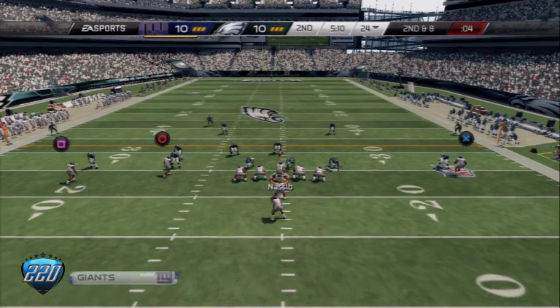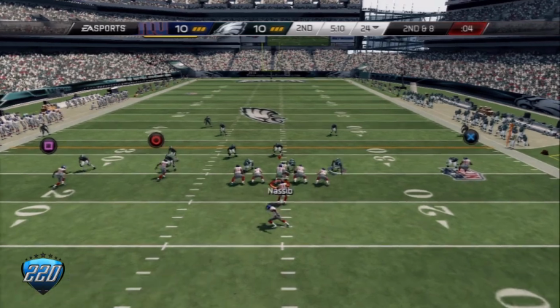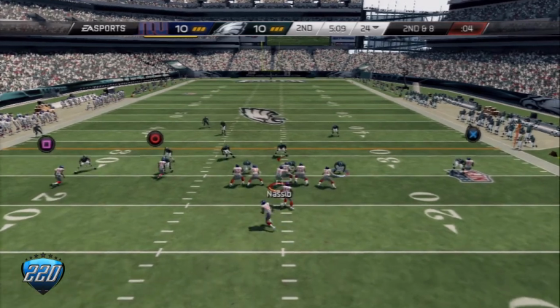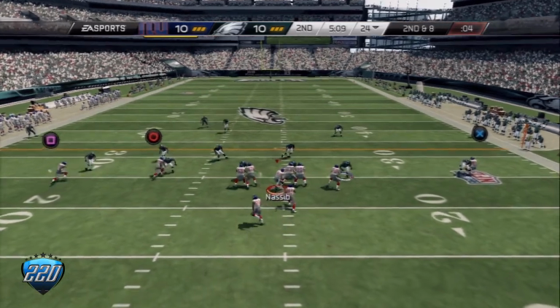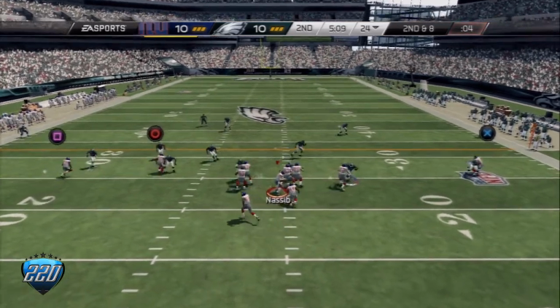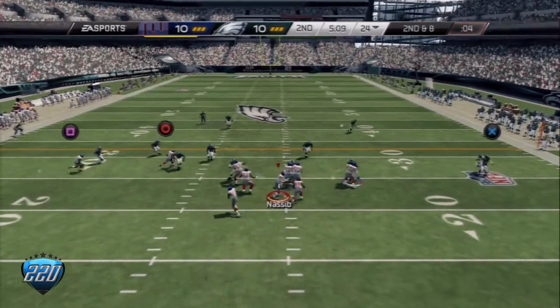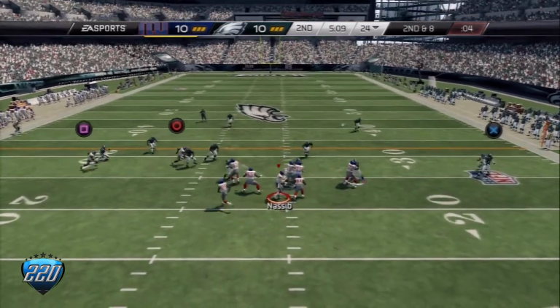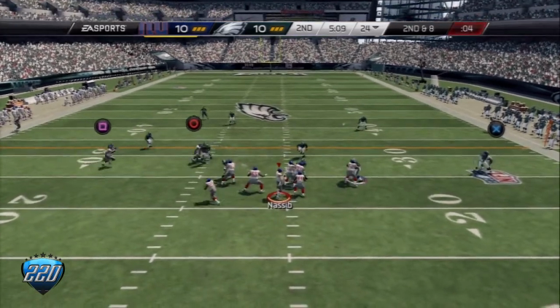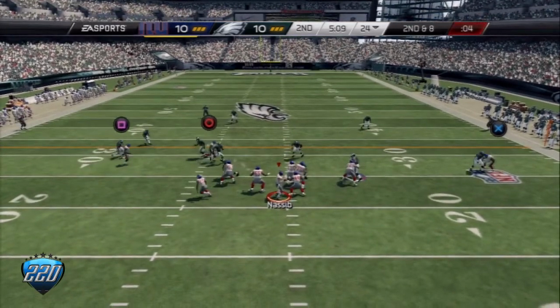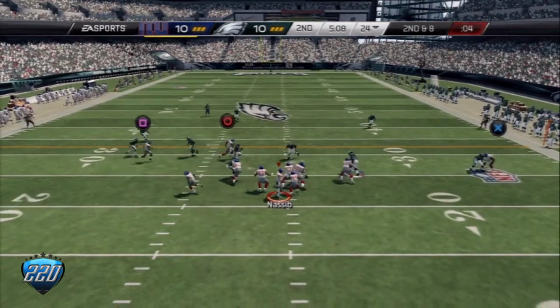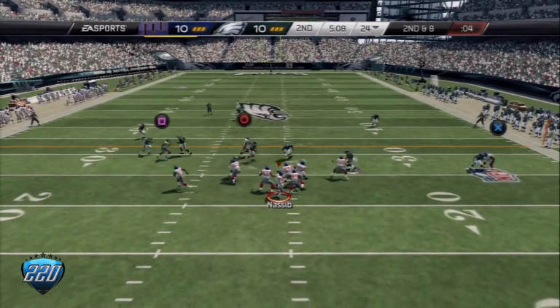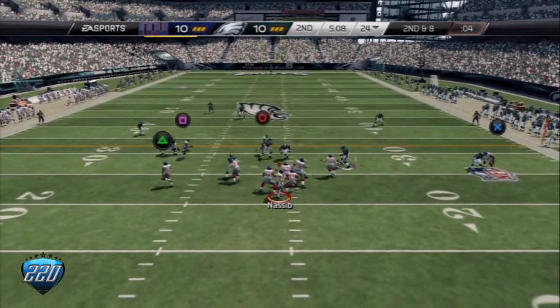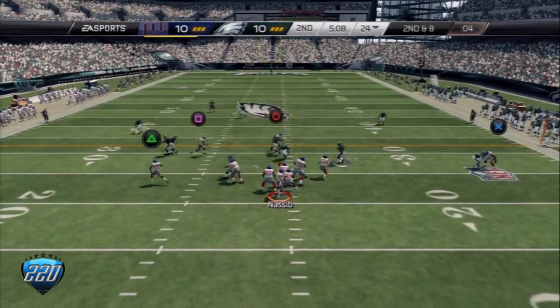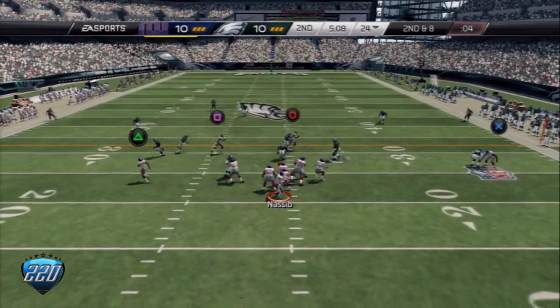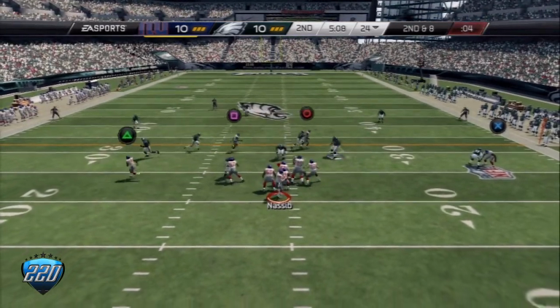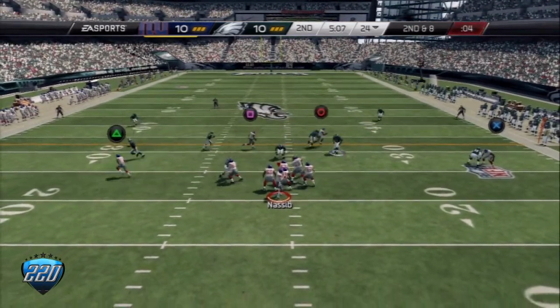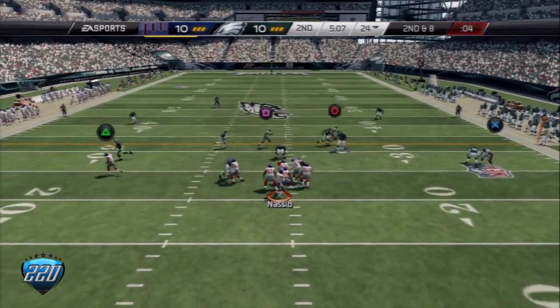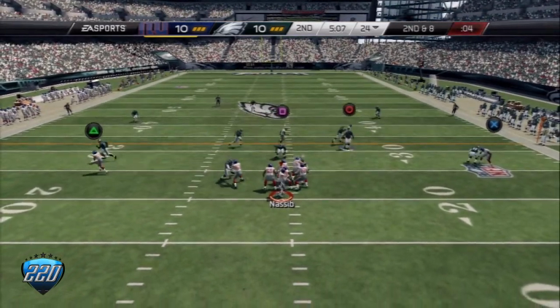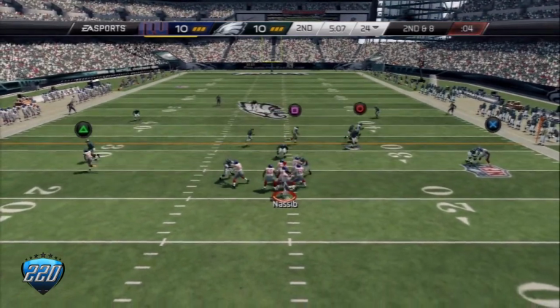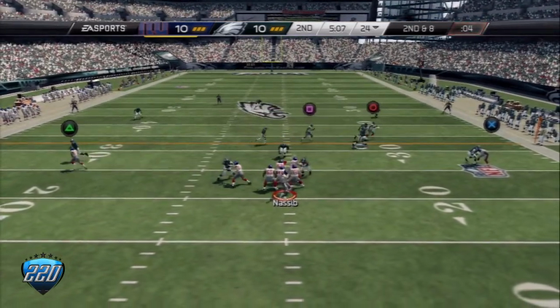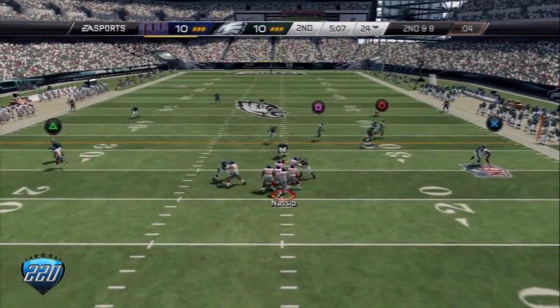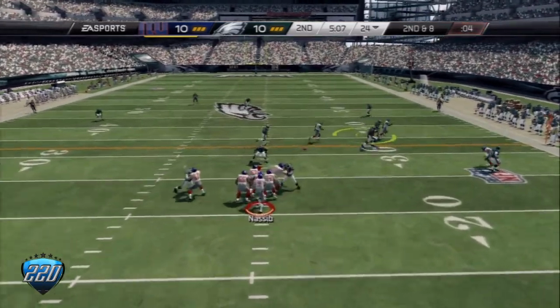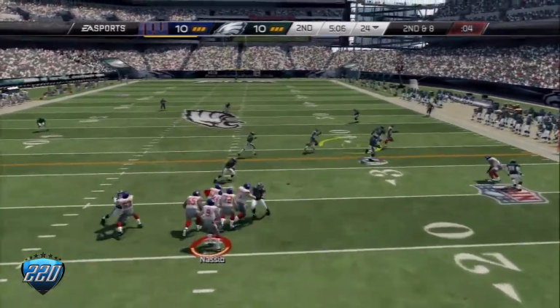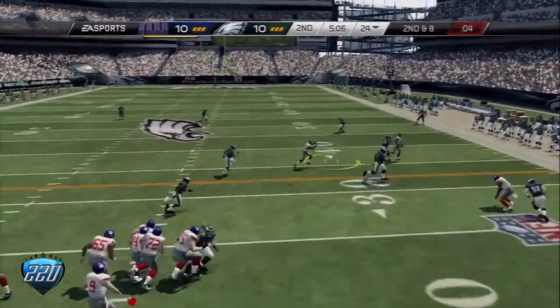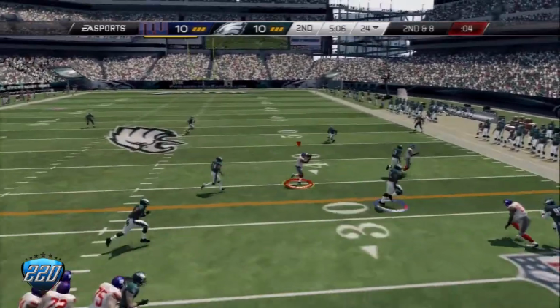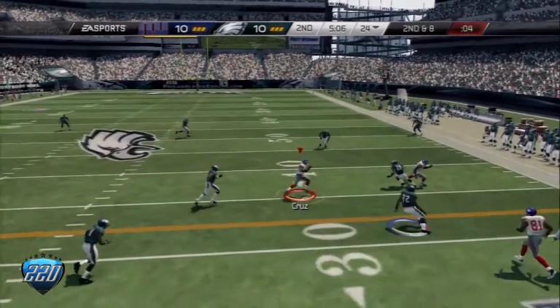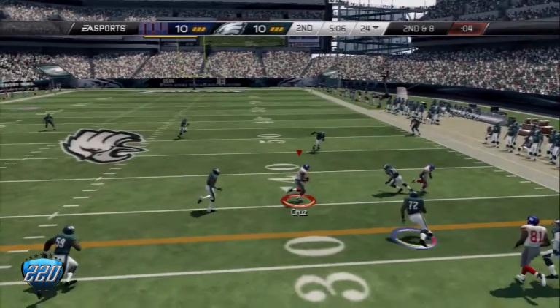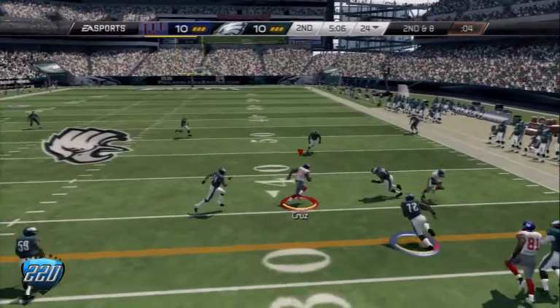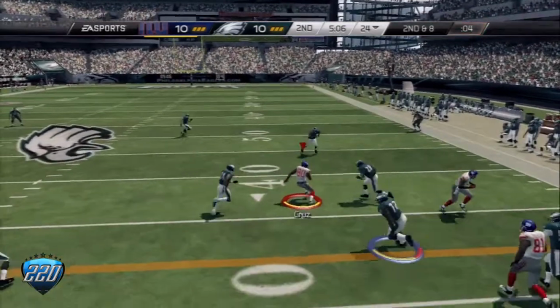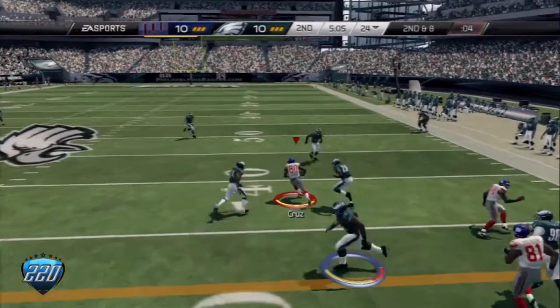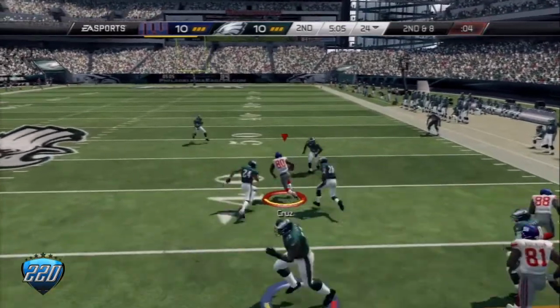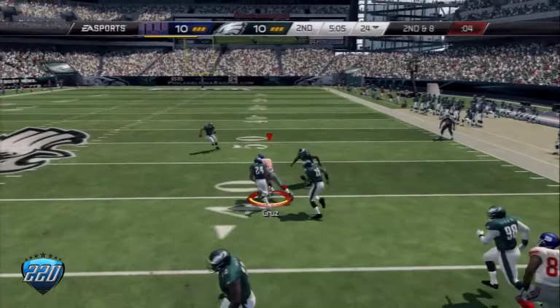Second down and eight. Looking to the right side and throwing.